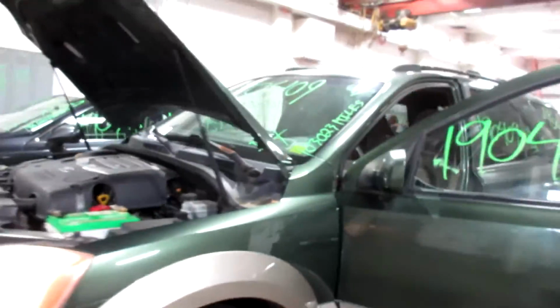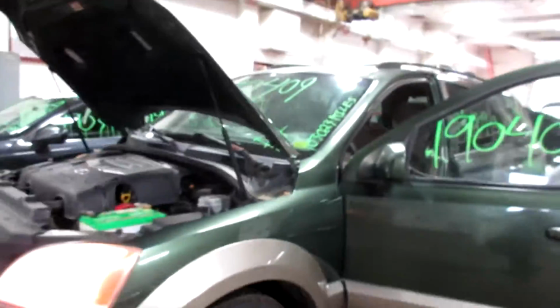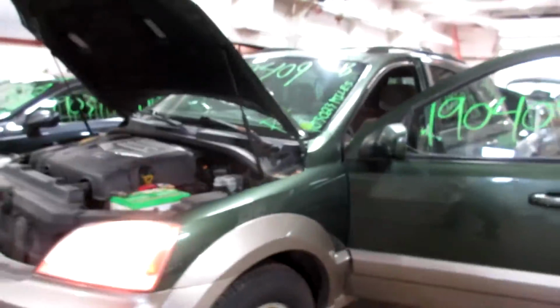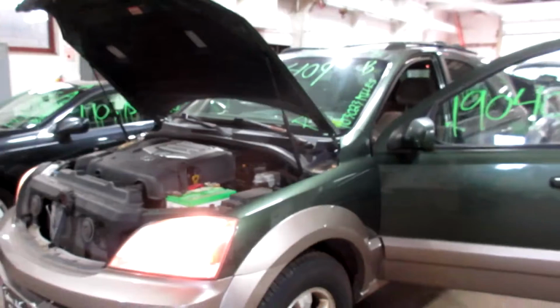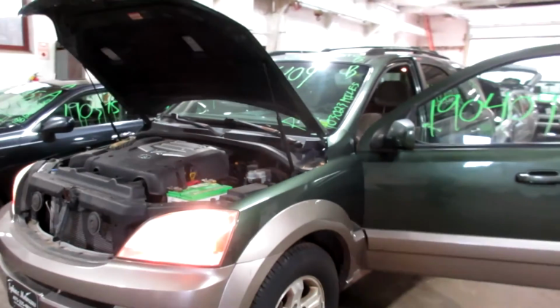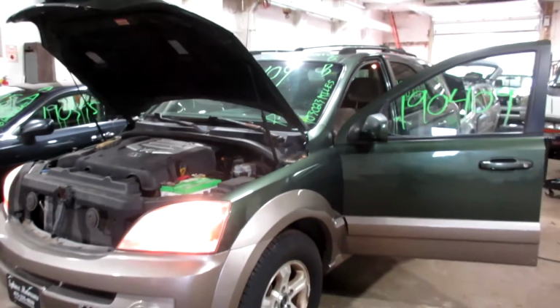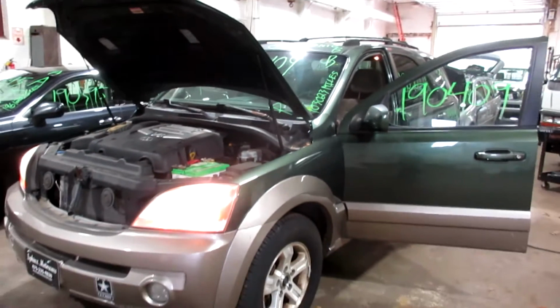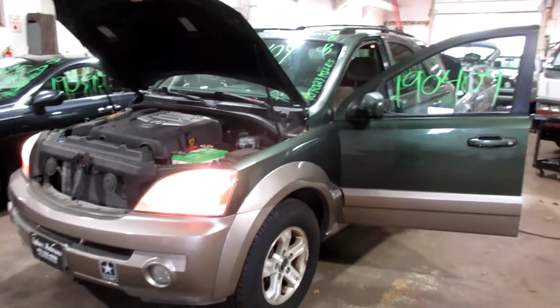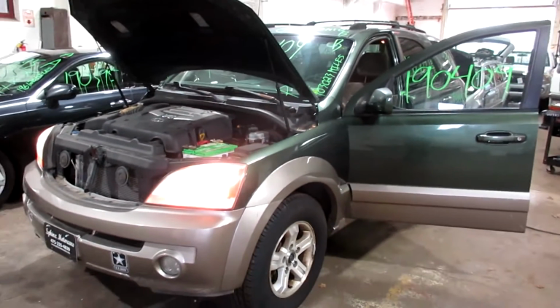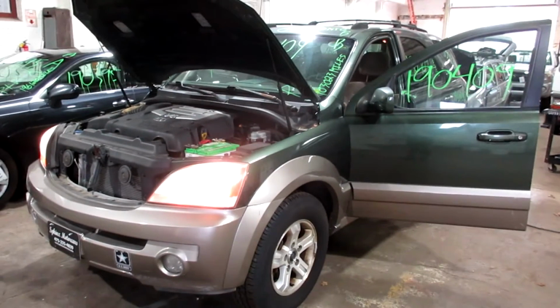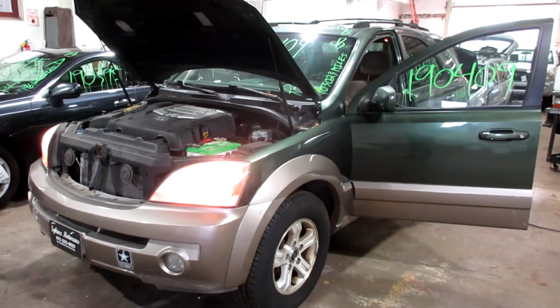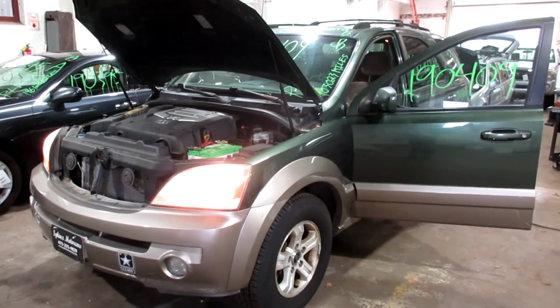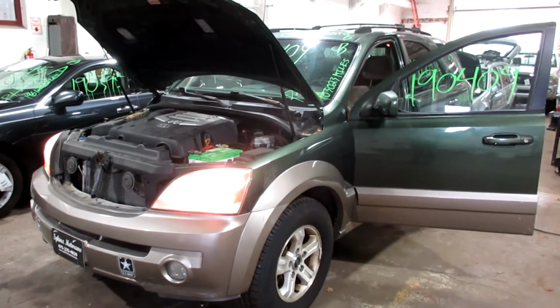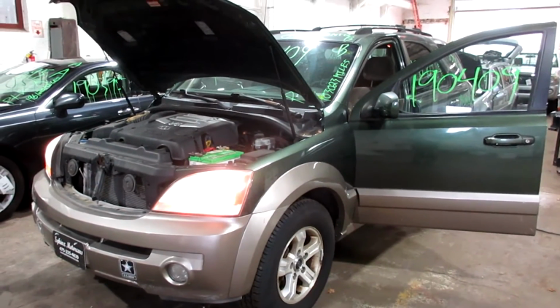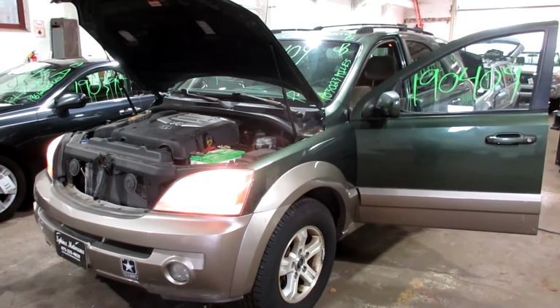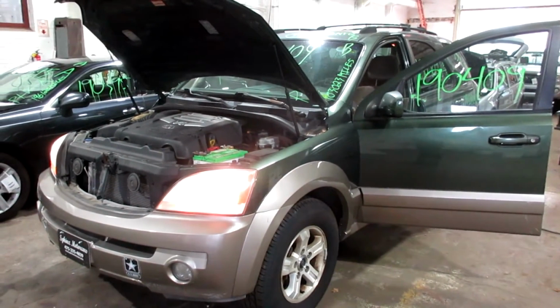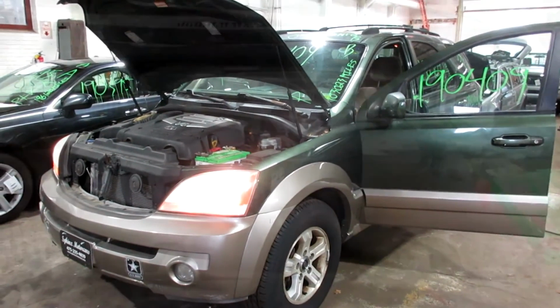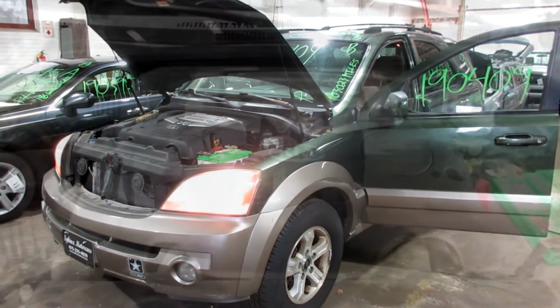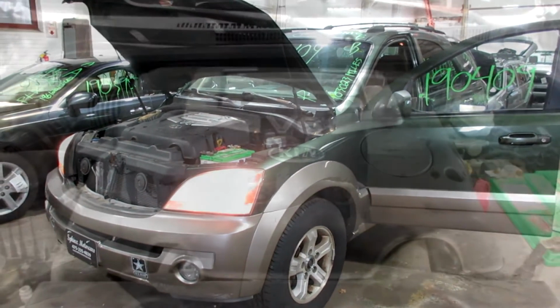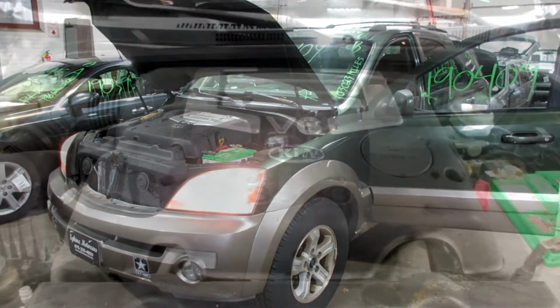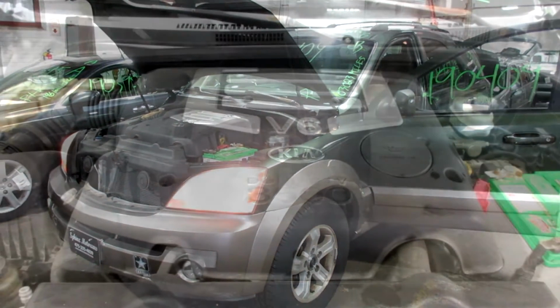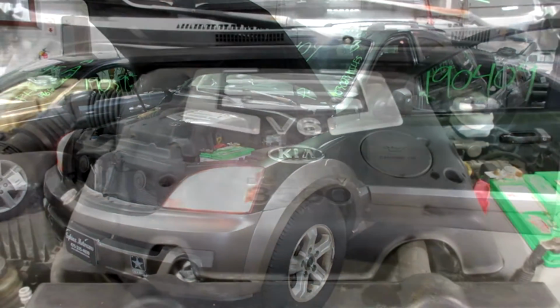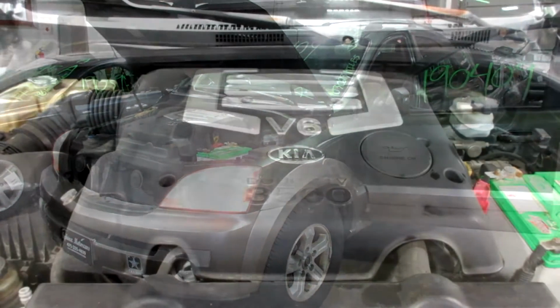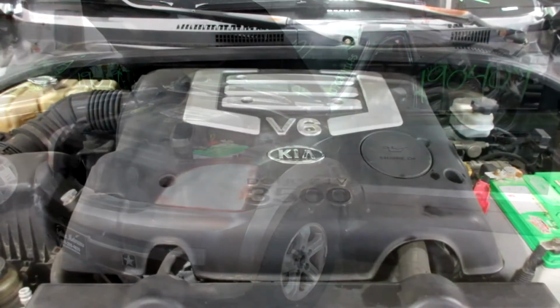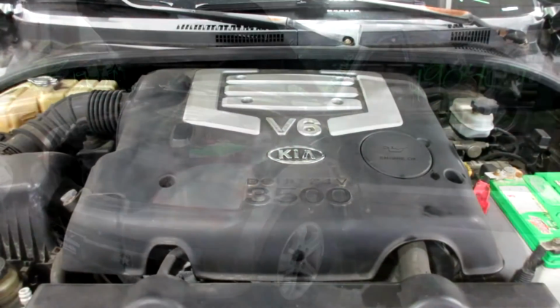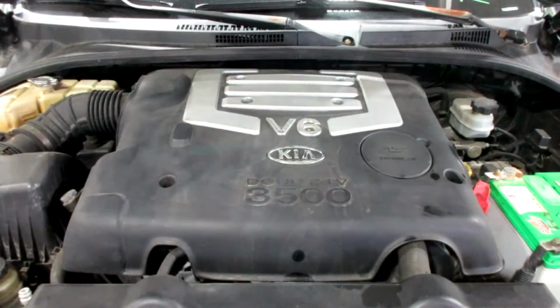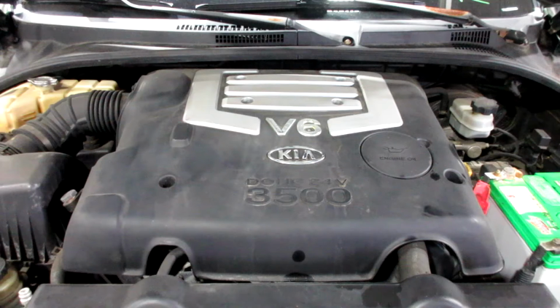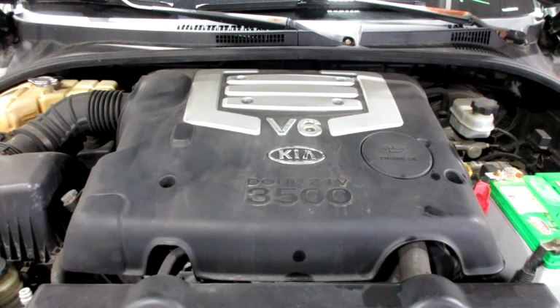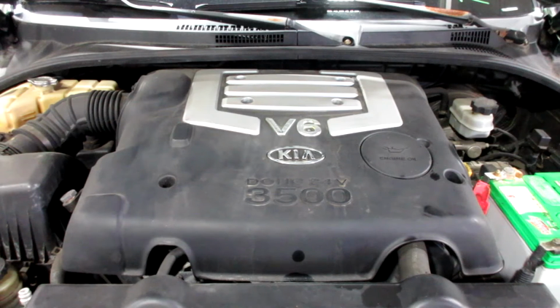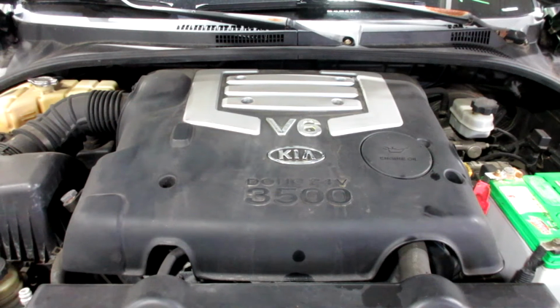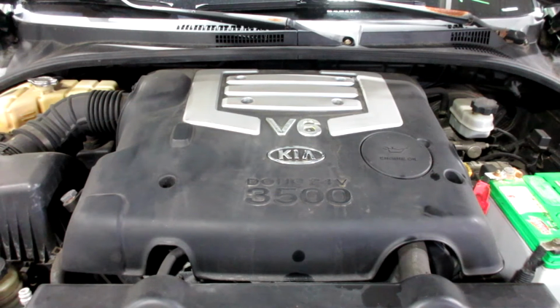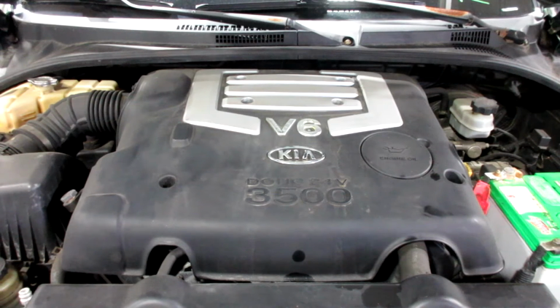So if you need any parts for this vehicle, or any other, you can visit us at Tom's Foreign Auto. Thank you. Stock number 1-9-0-4-0-9.